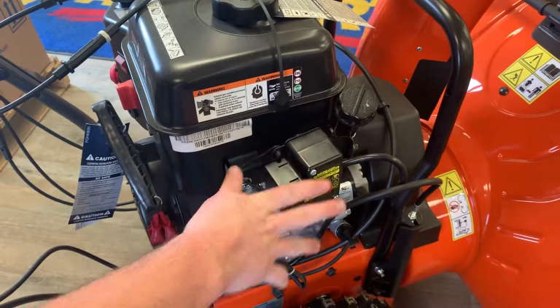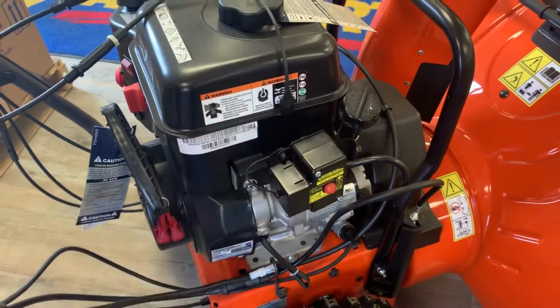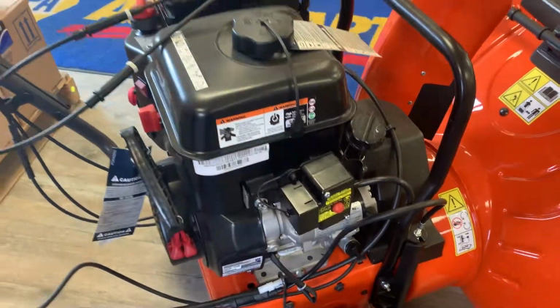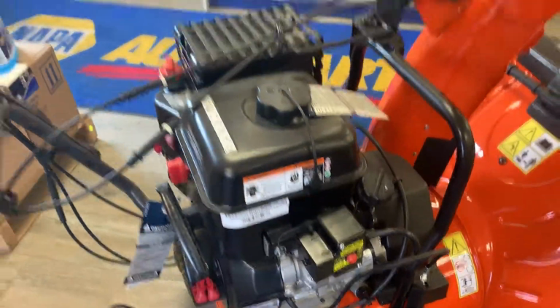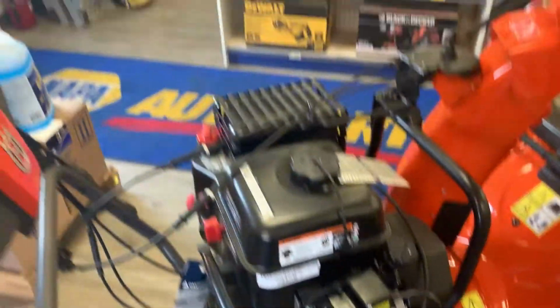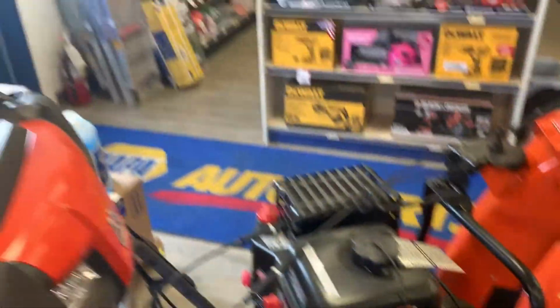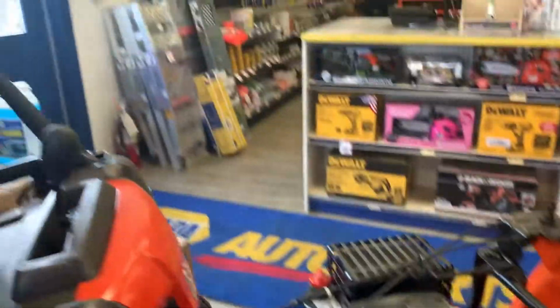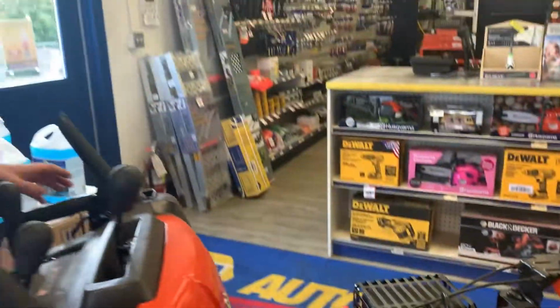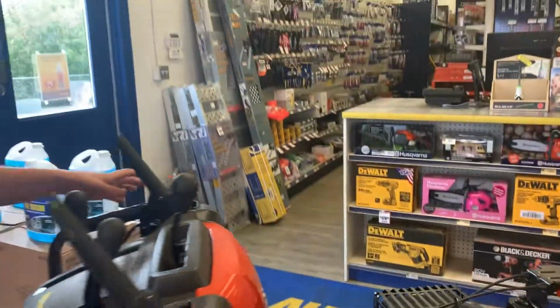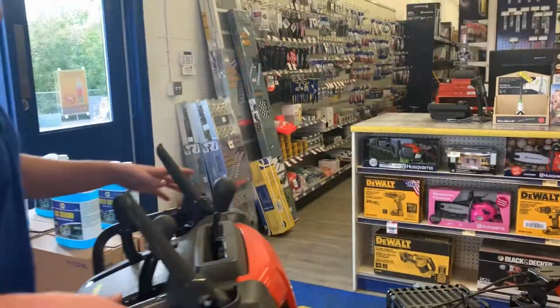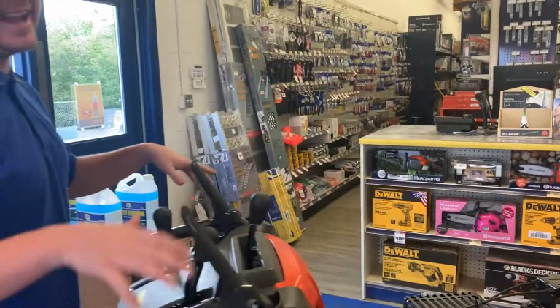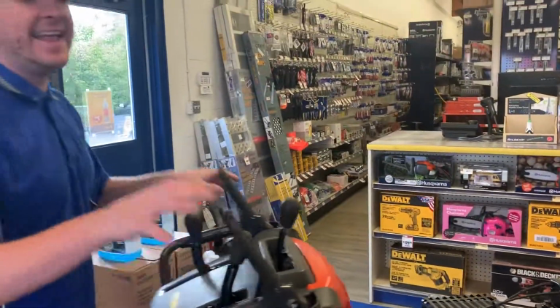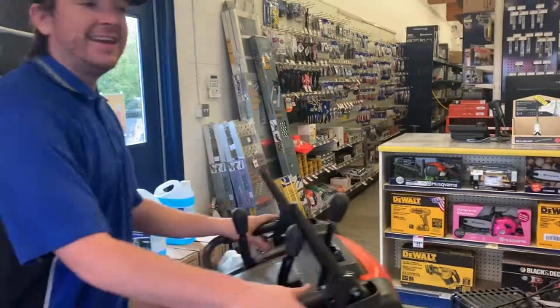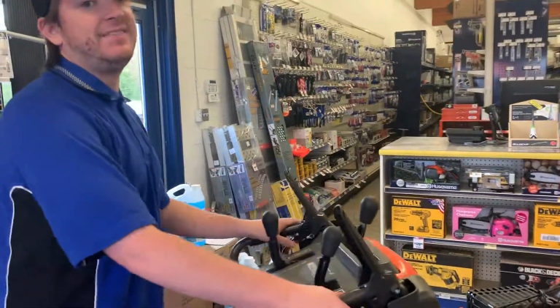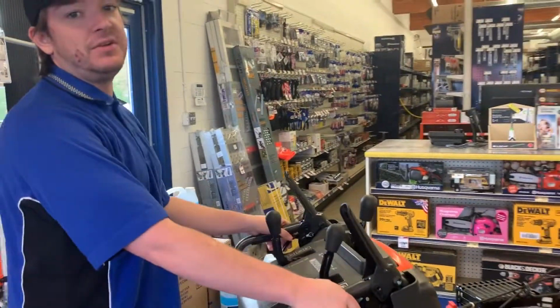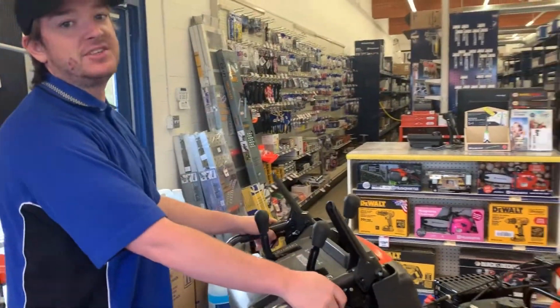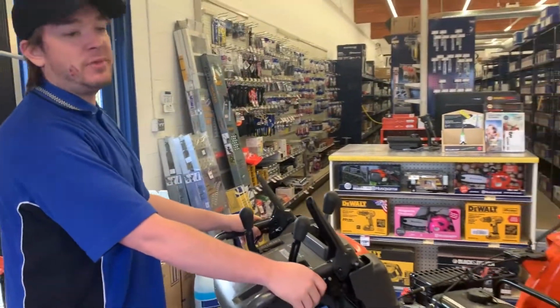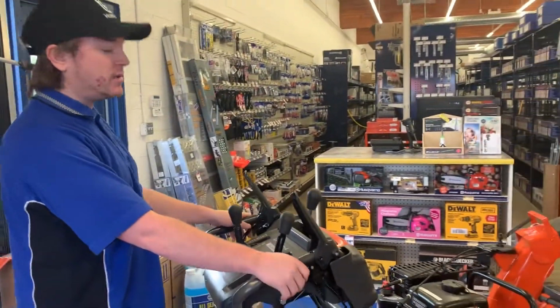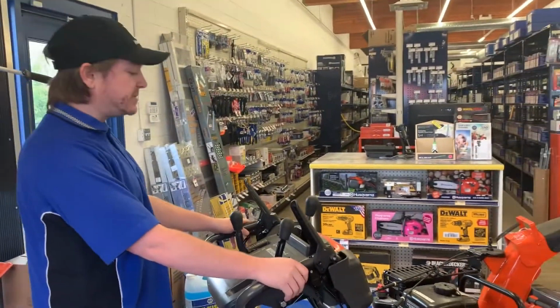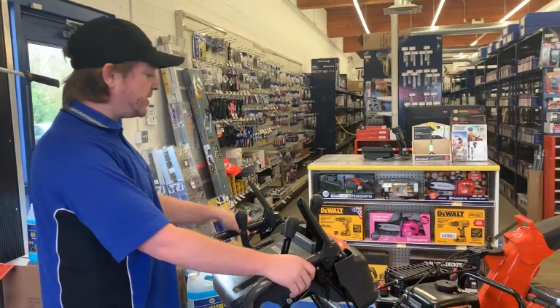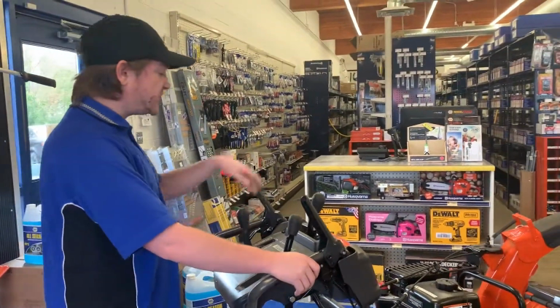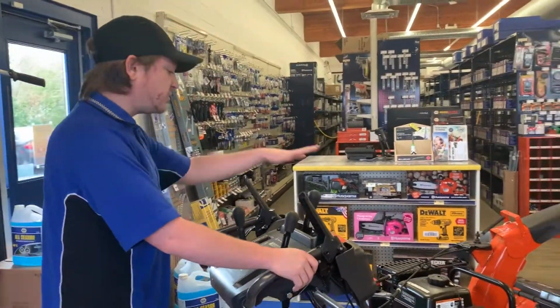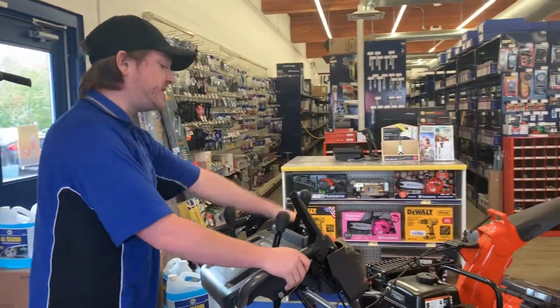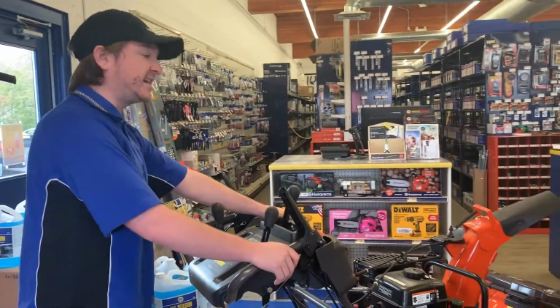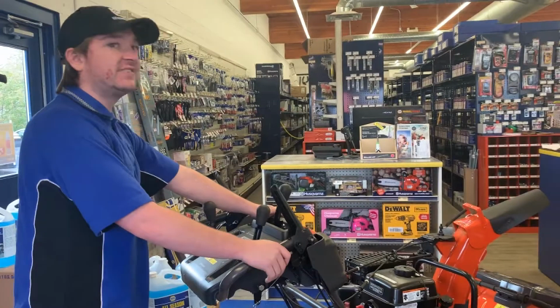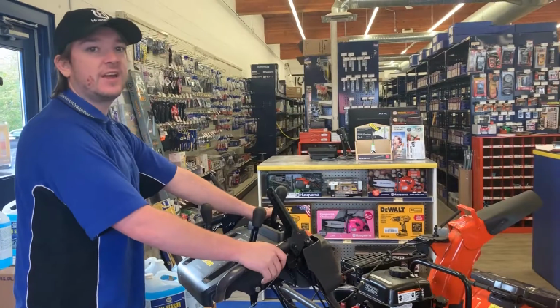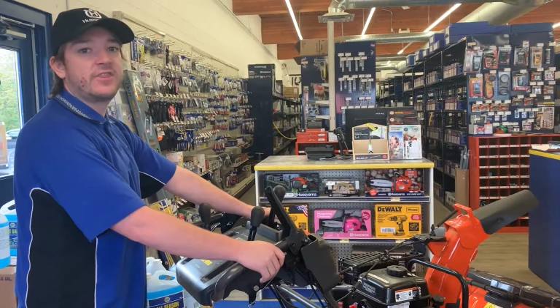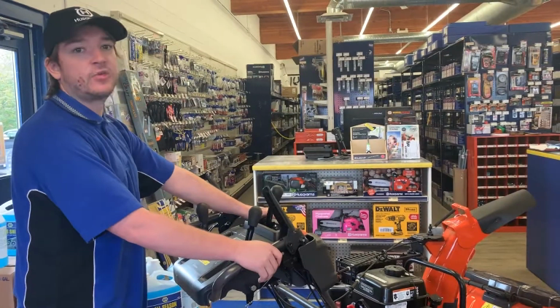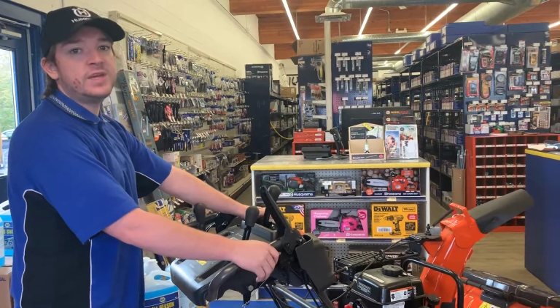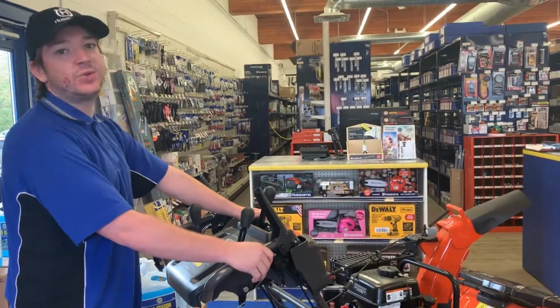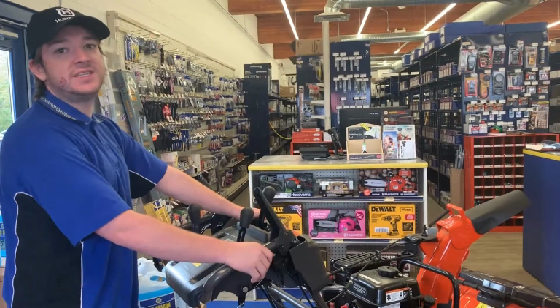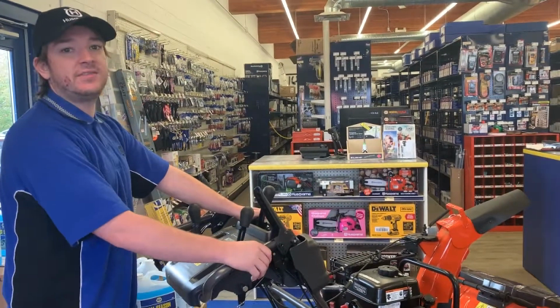So if you're interested in getting a nice heavy-duty snow blower, come down and check out the Husqvarna 327.